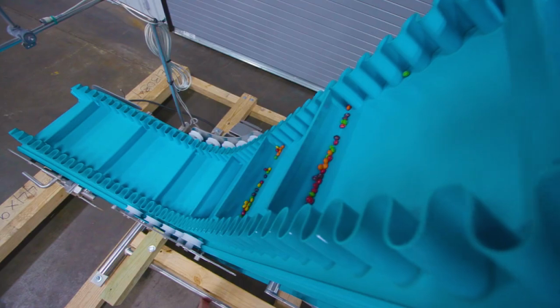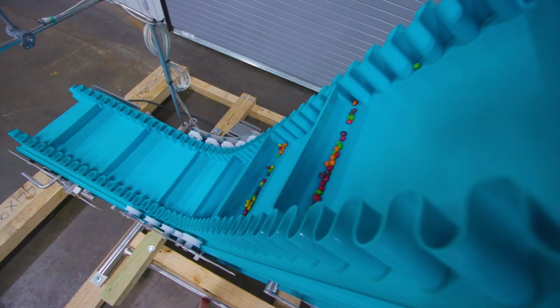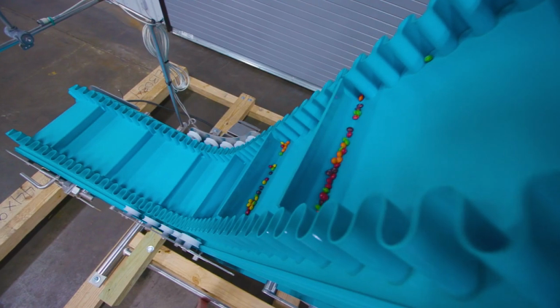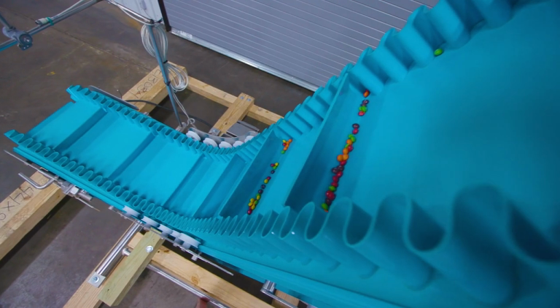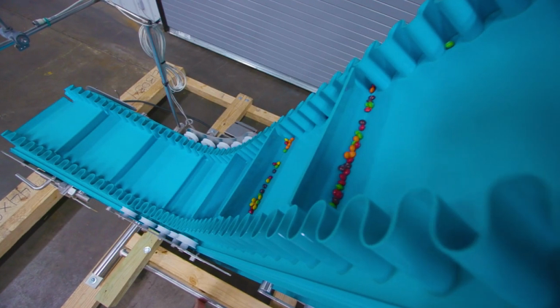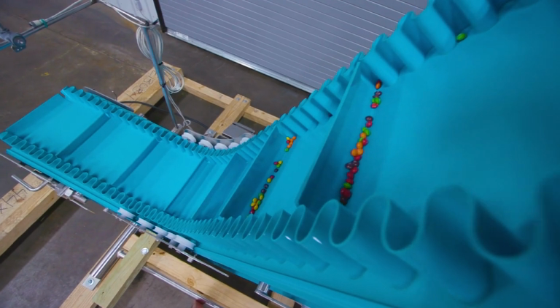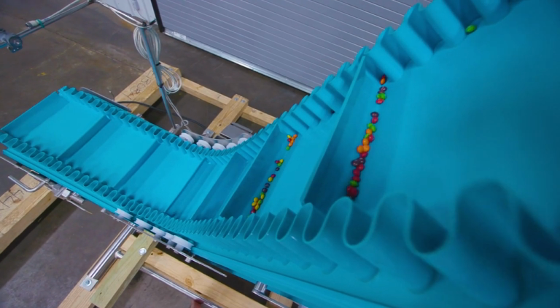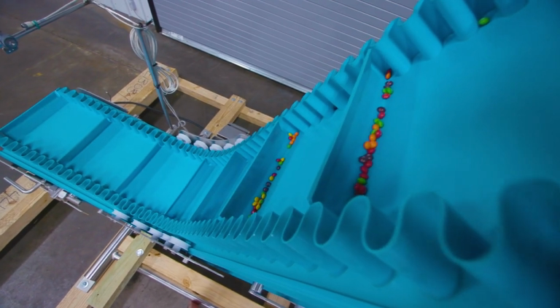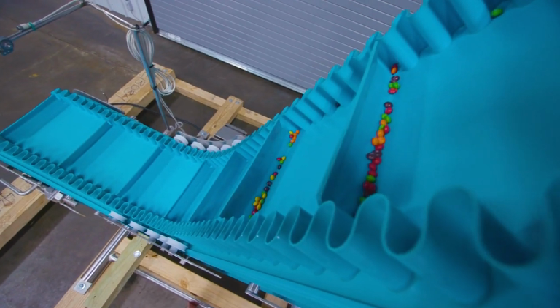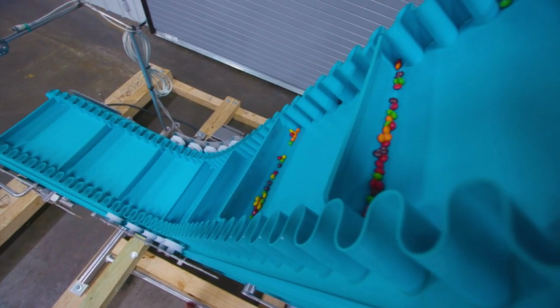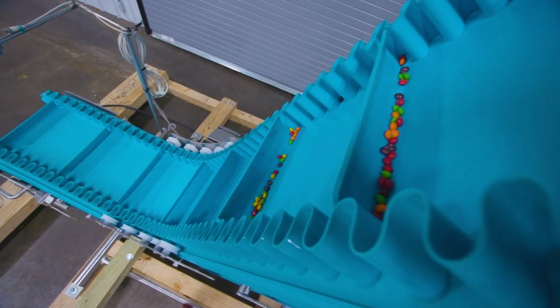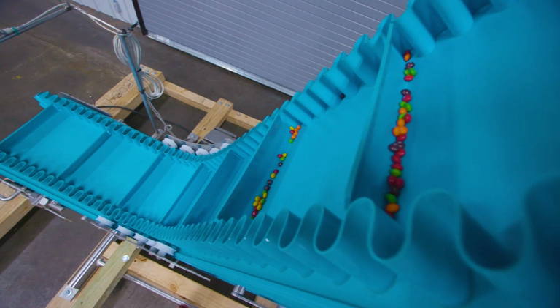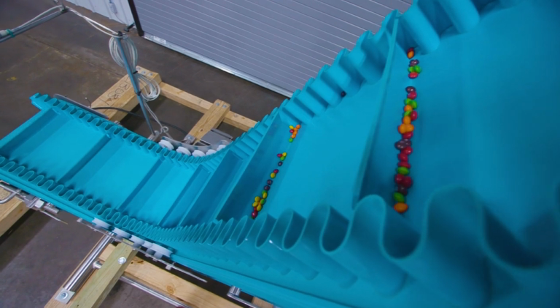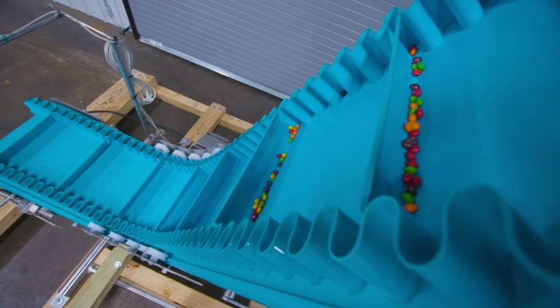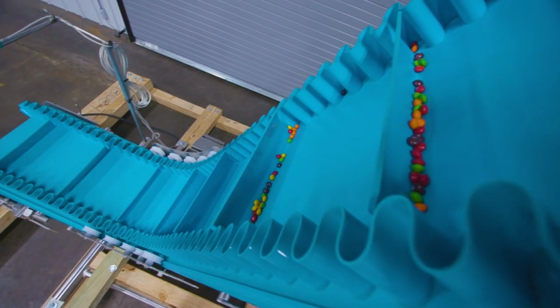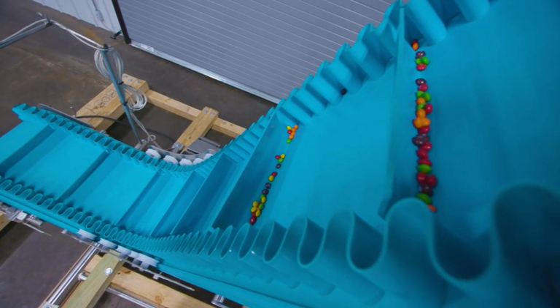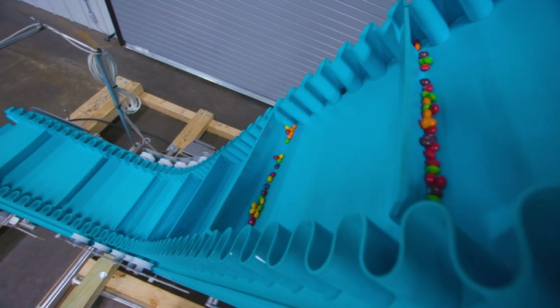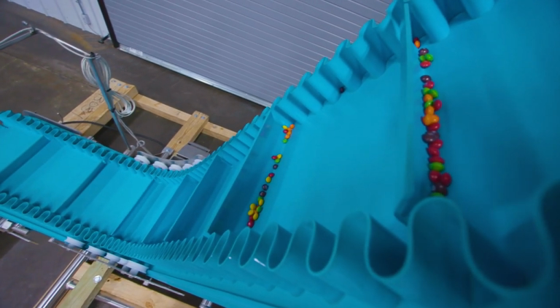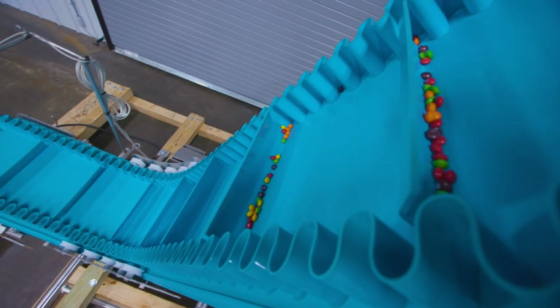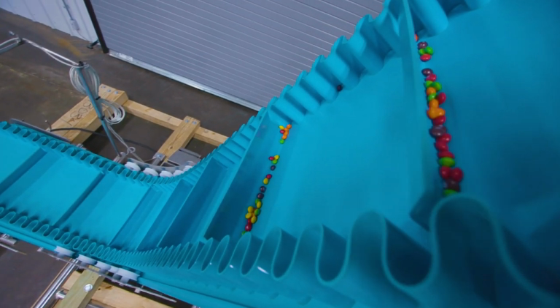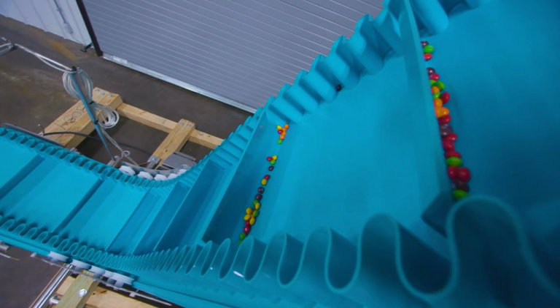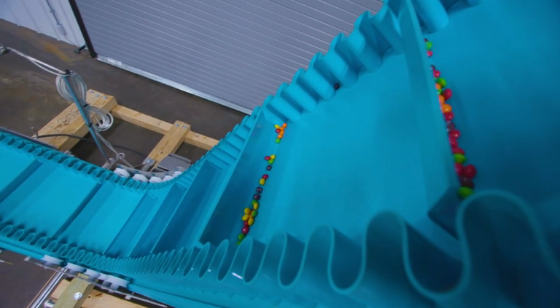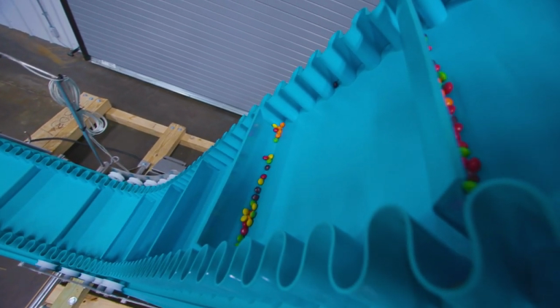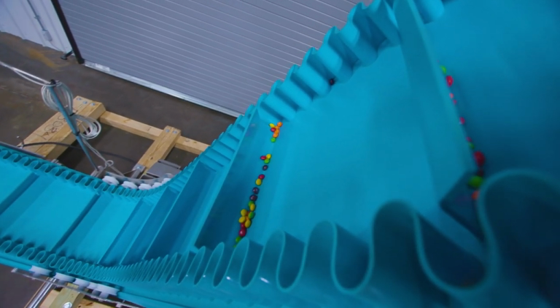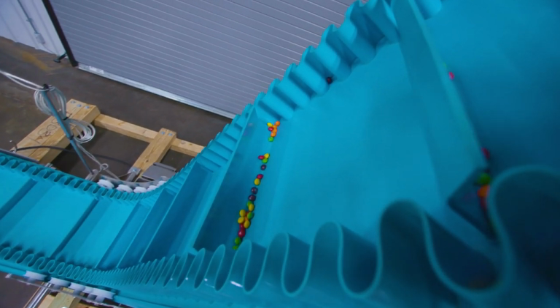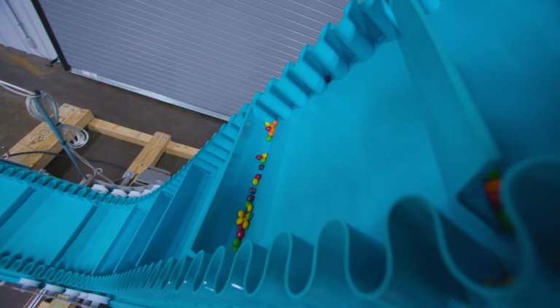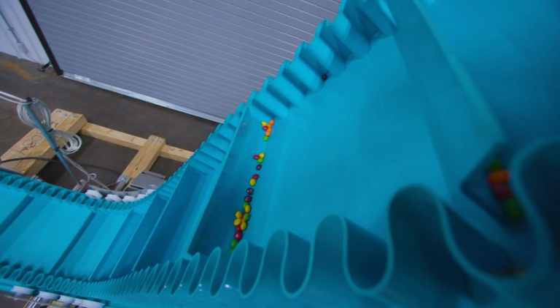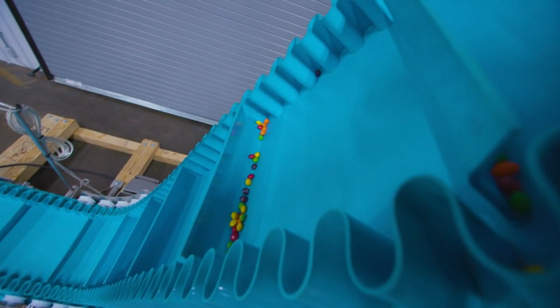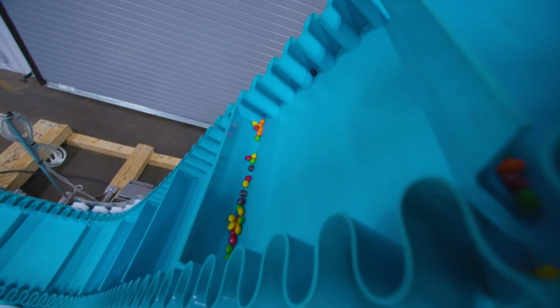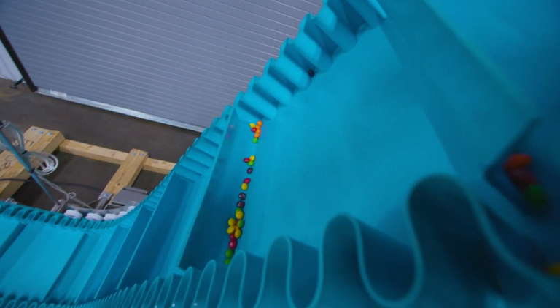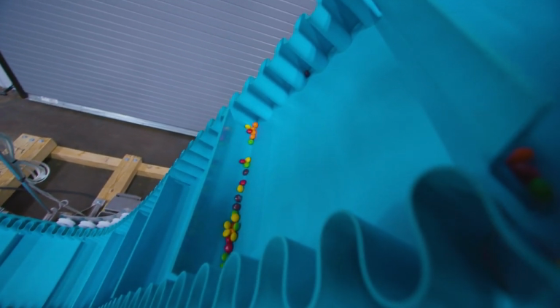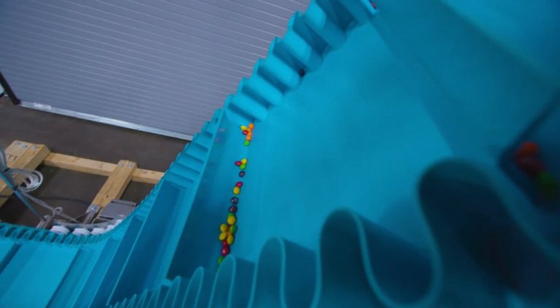As the conveyor slopes up, the cleats on the conveyor belt create shelves to support the product until it reaches the top of the slope.